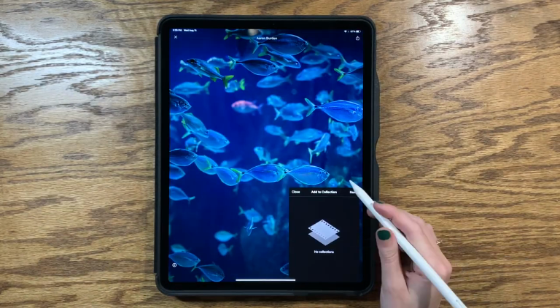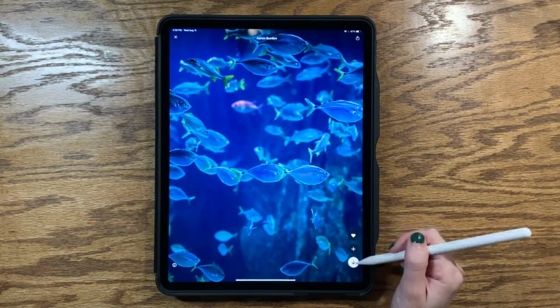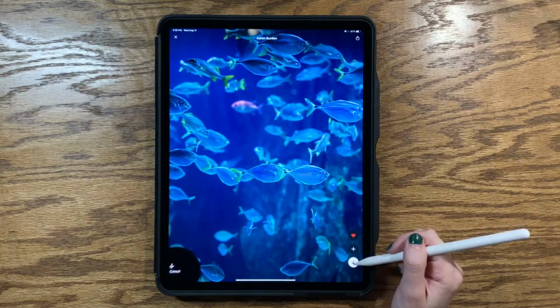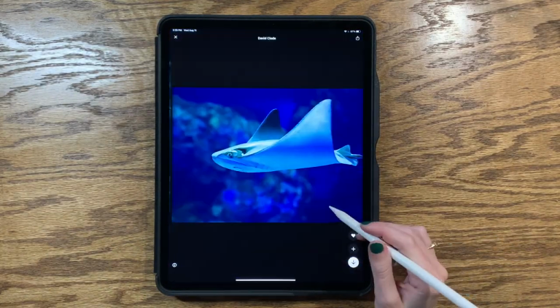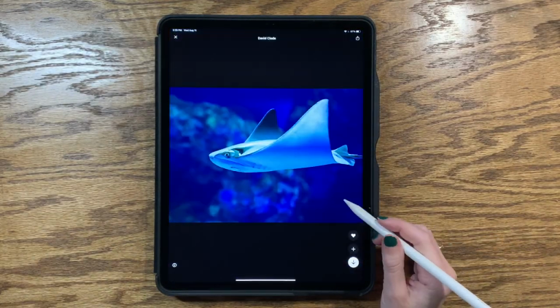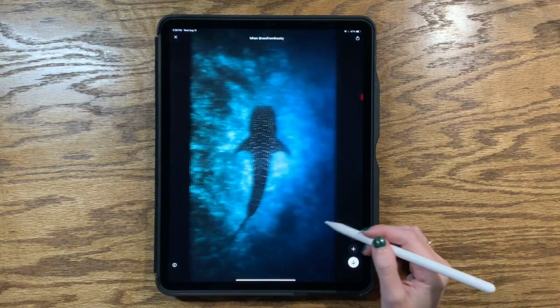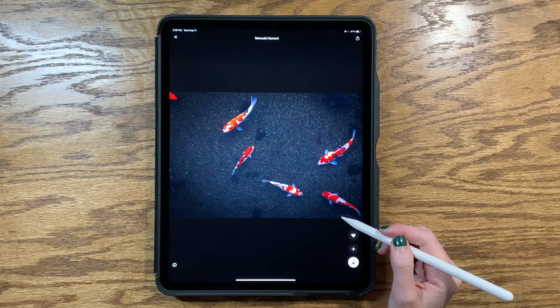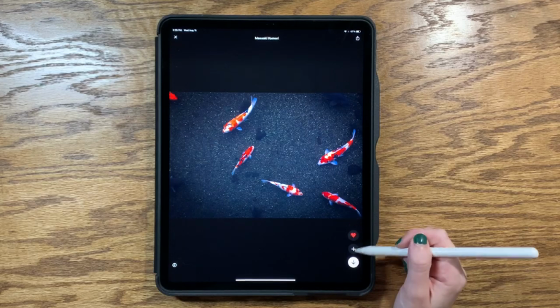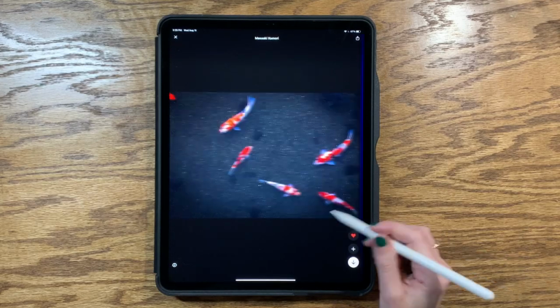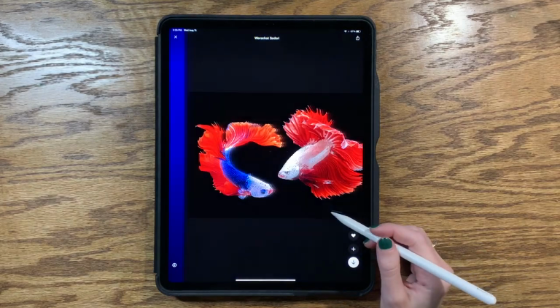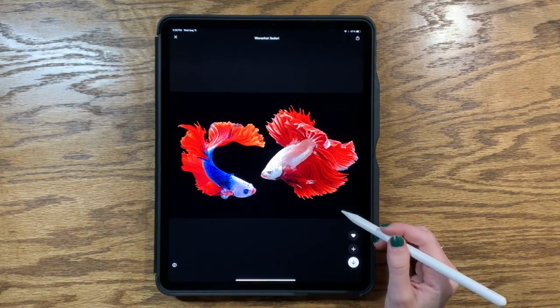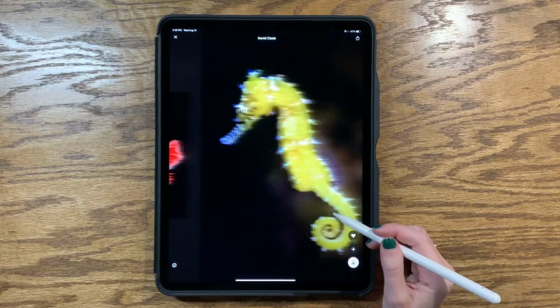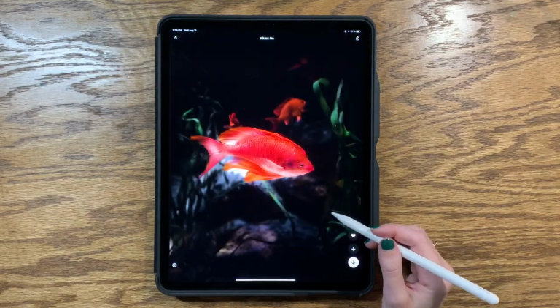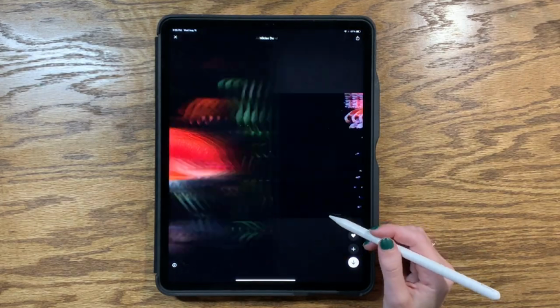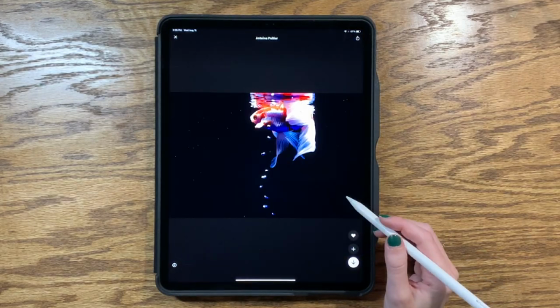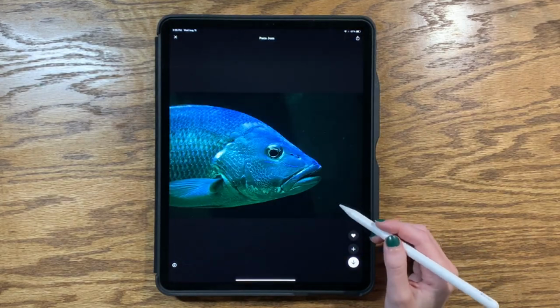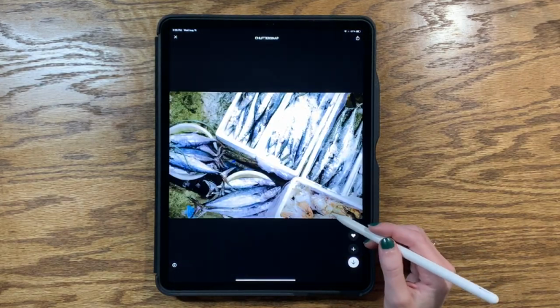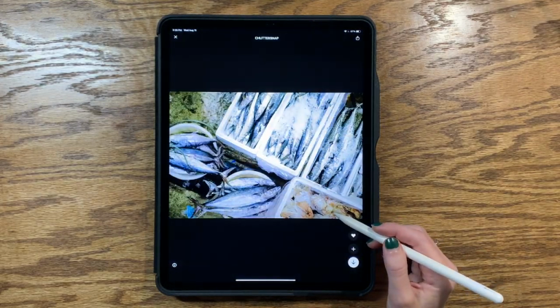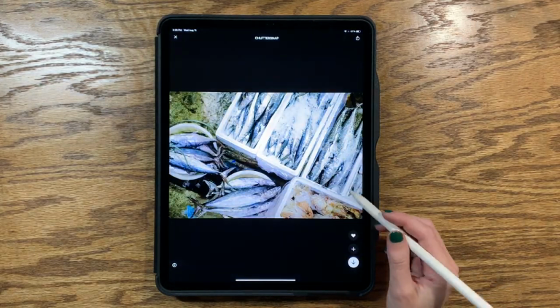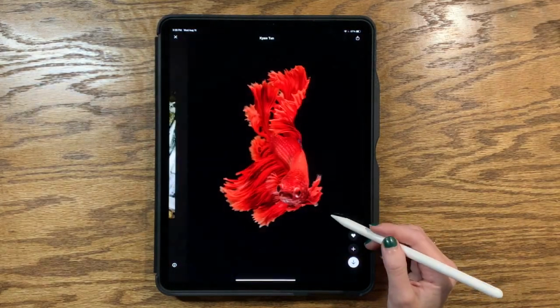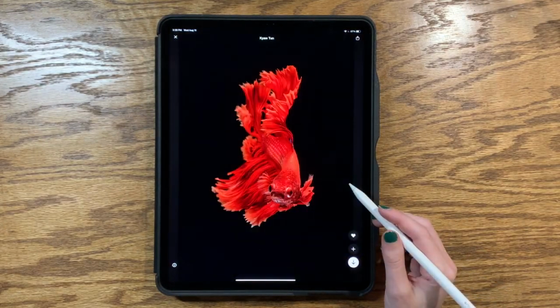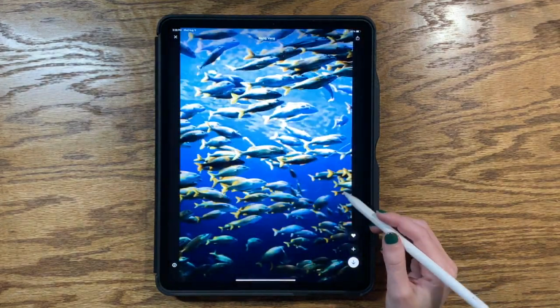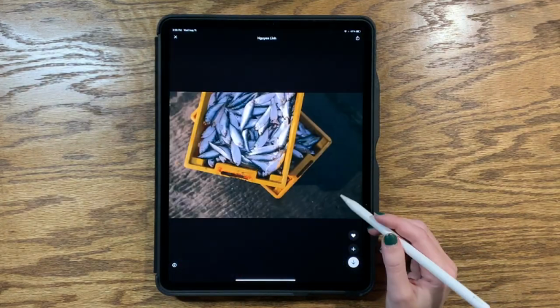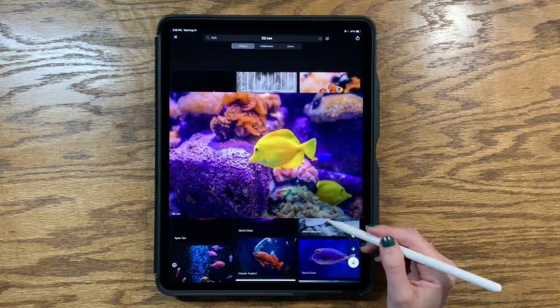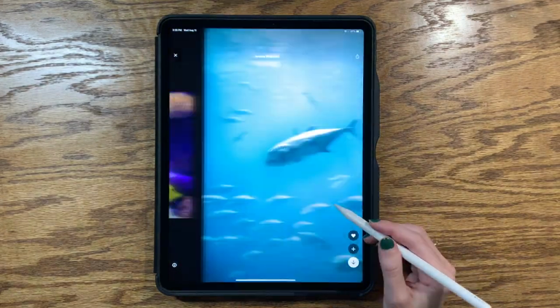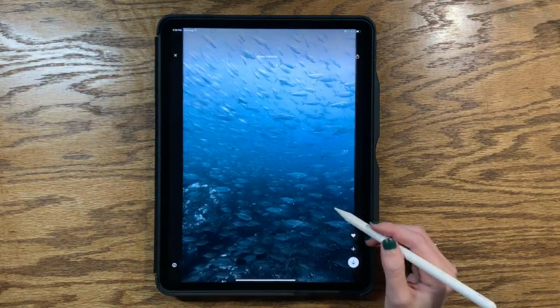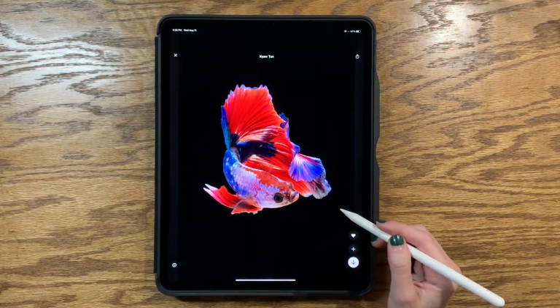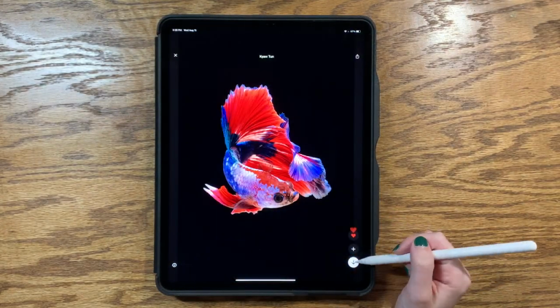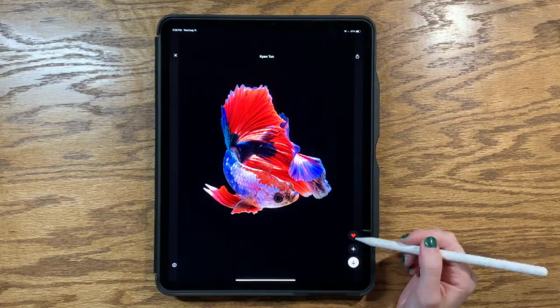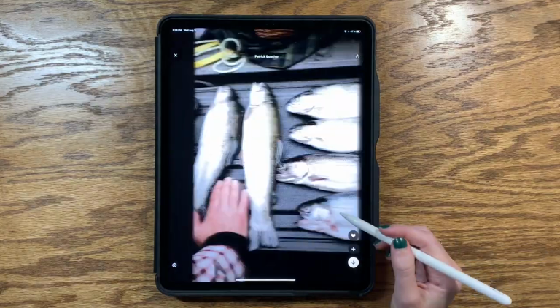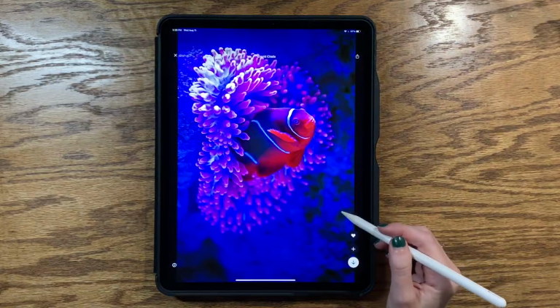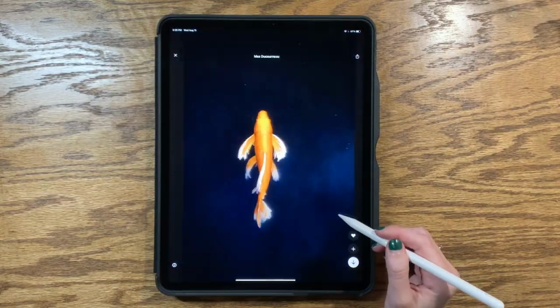You will definitely see me struggle through some spots — especially there is one fish. You will see. Okay, here we go.